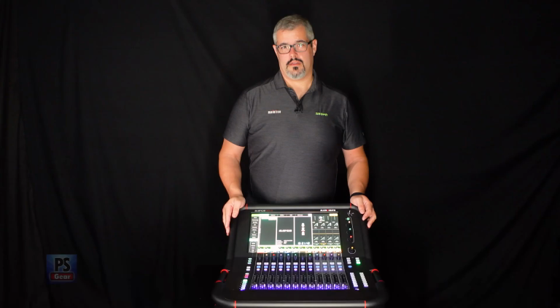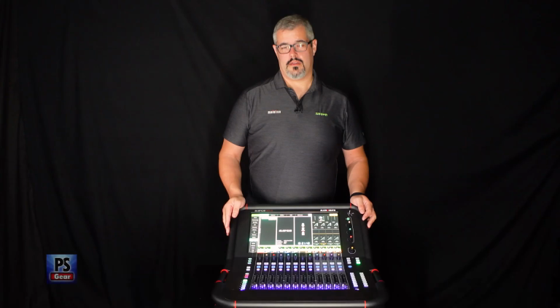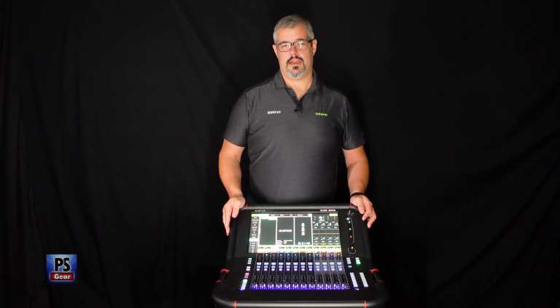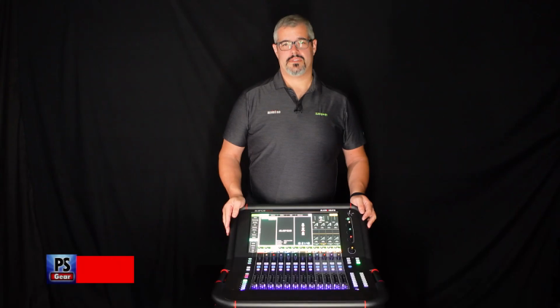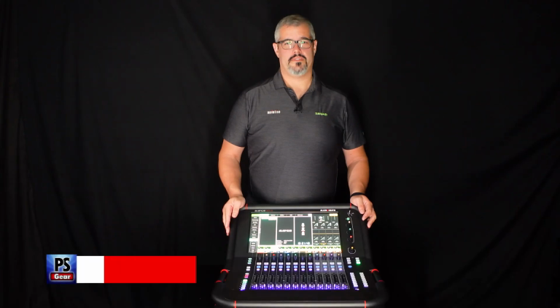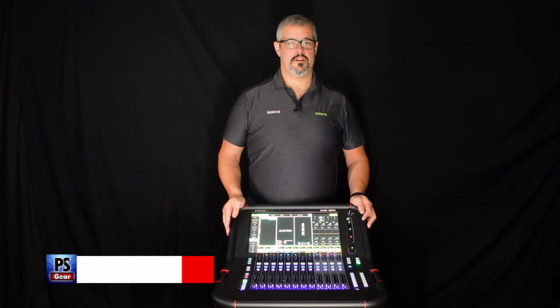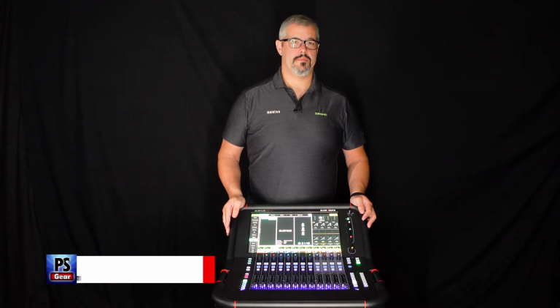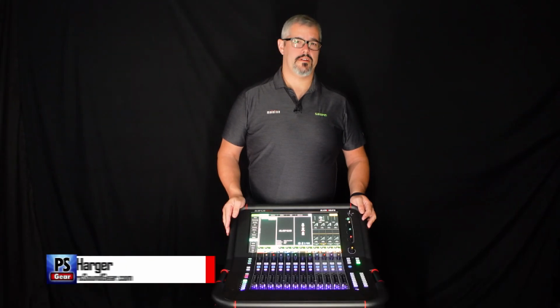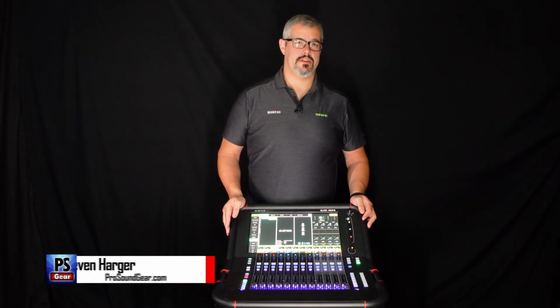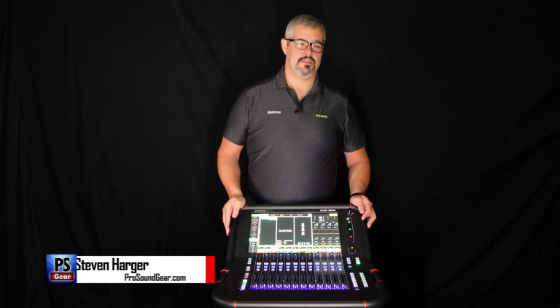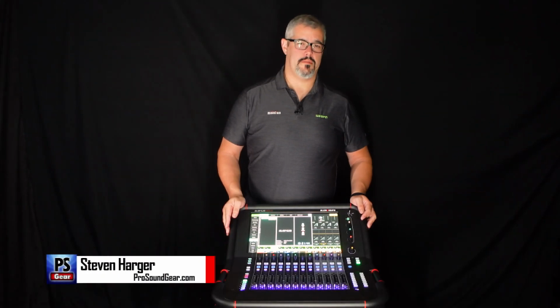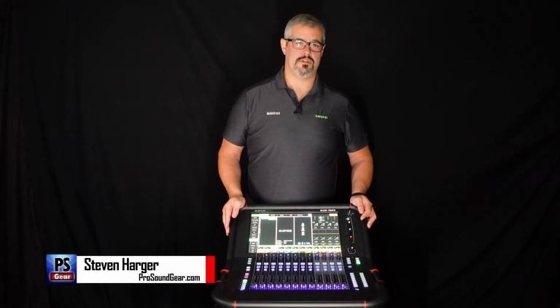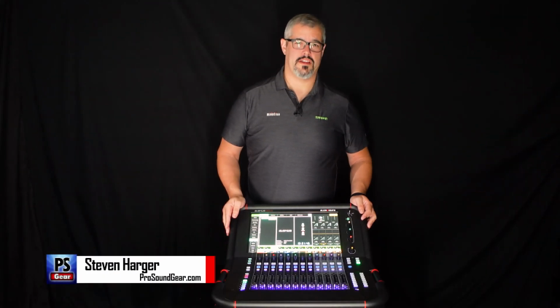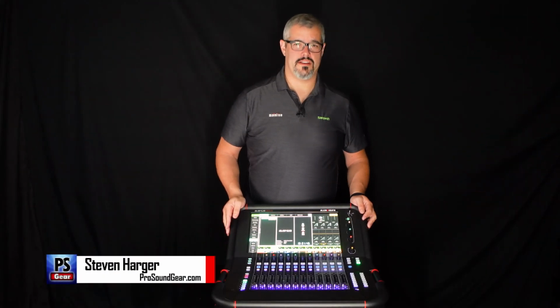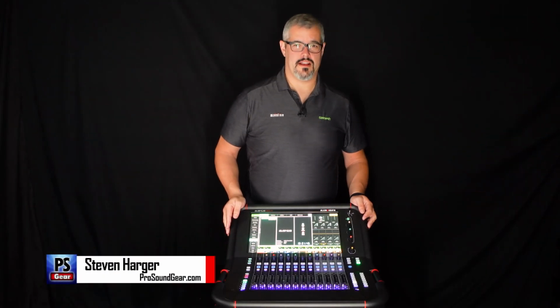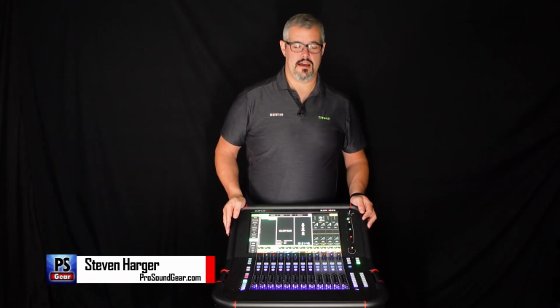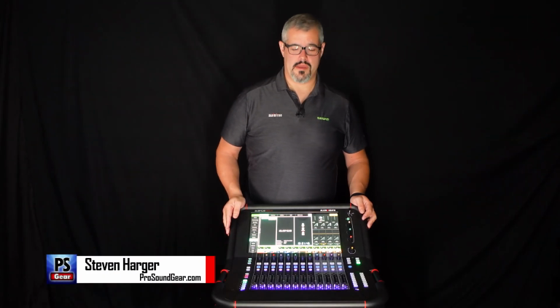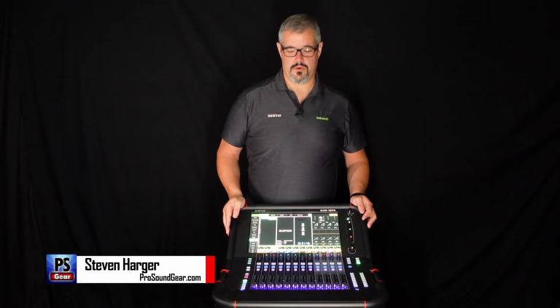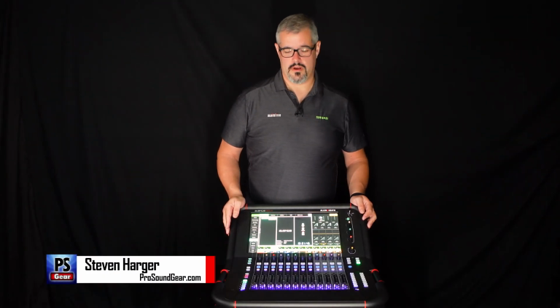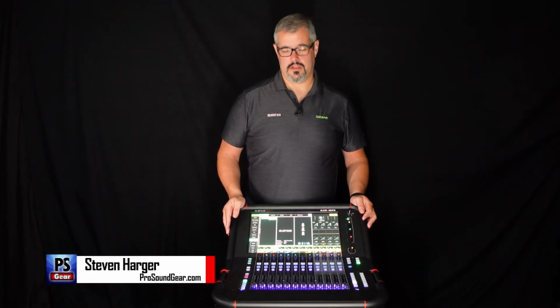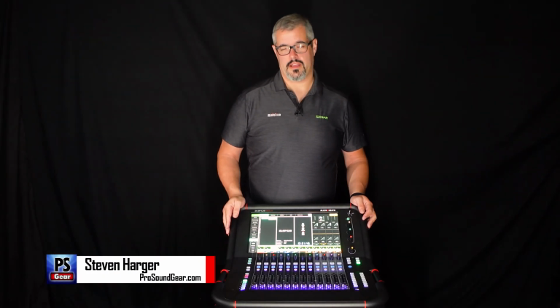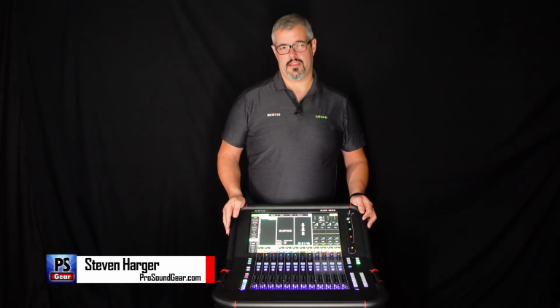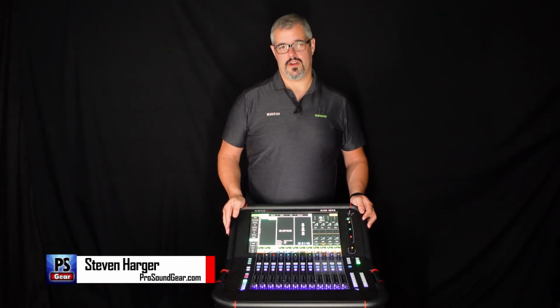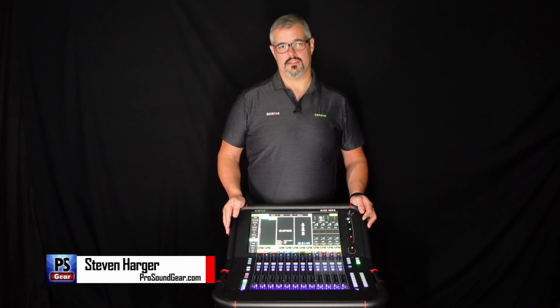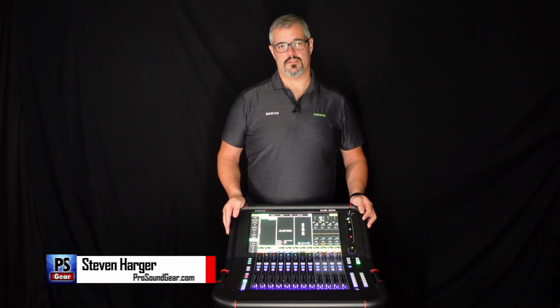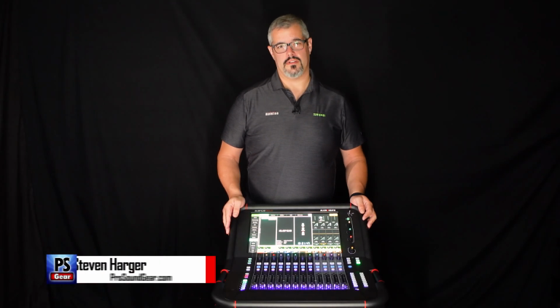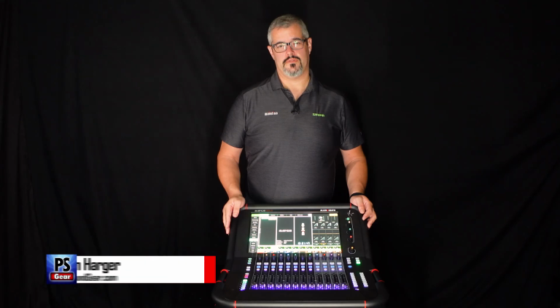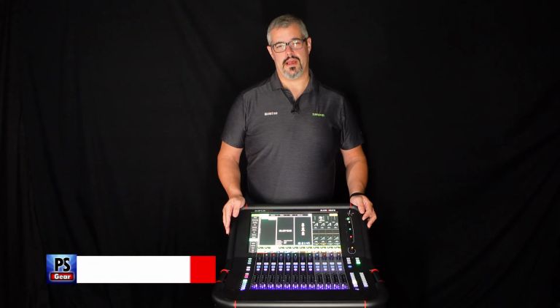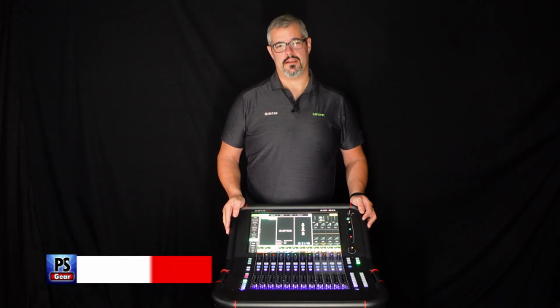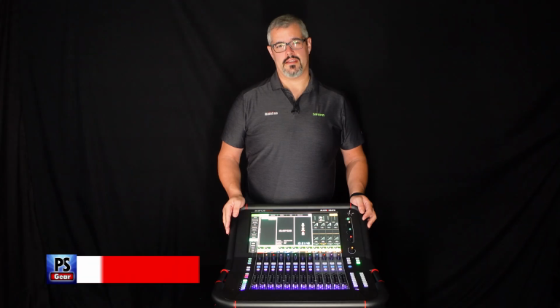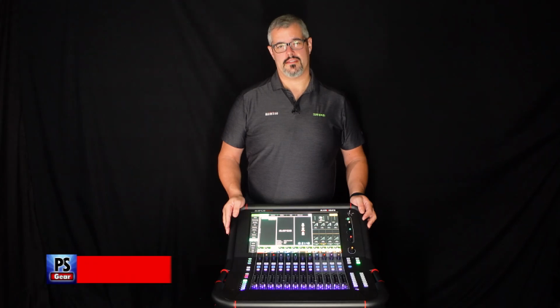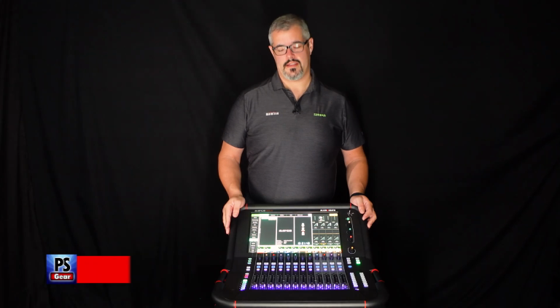Hi, I'm Steven Harger. I'm here with ProSoundGear.com and we're looking at the Avantis Solo from Allen & Heath today.